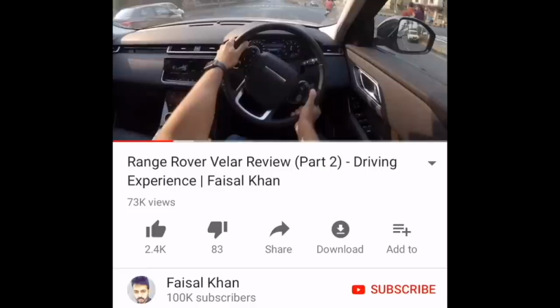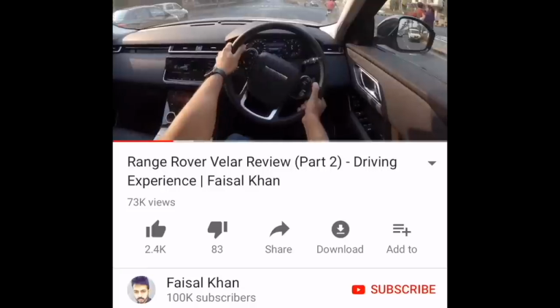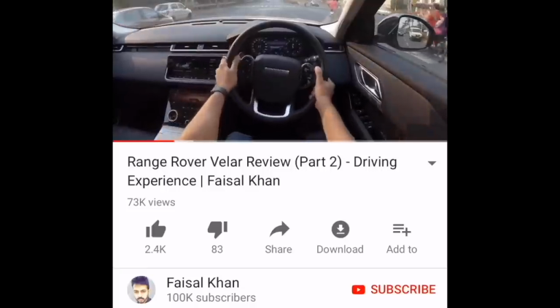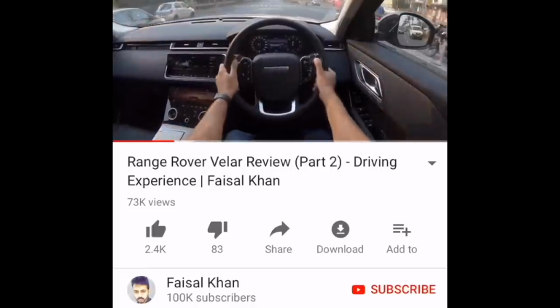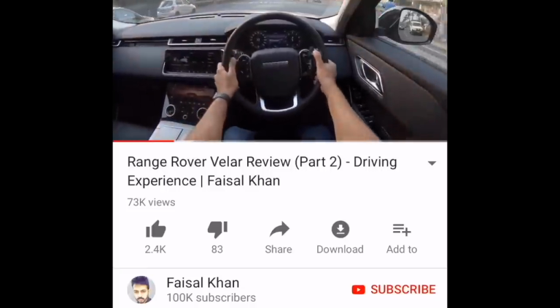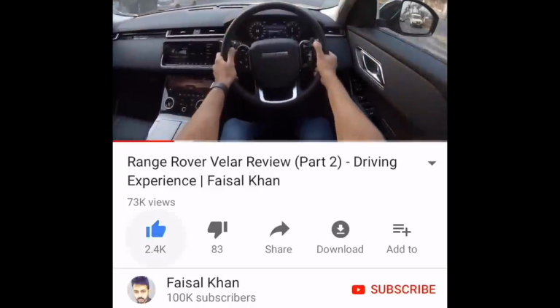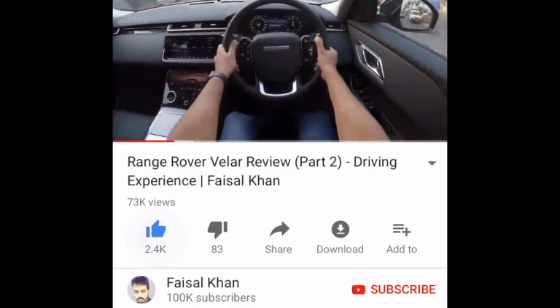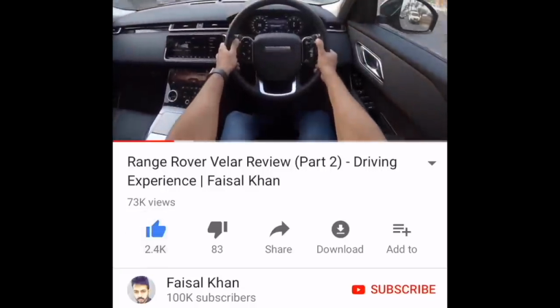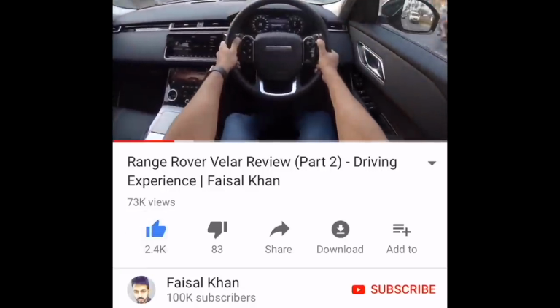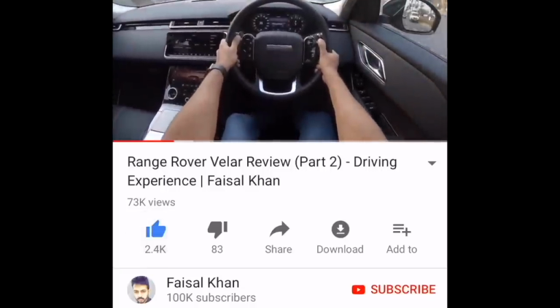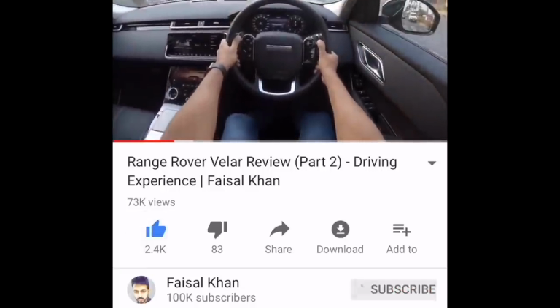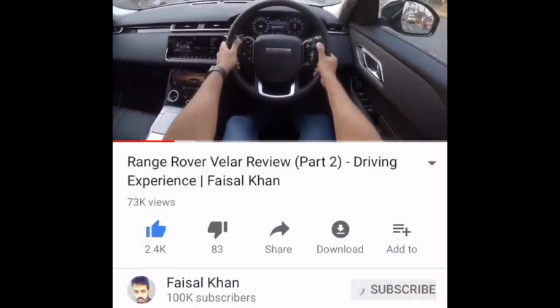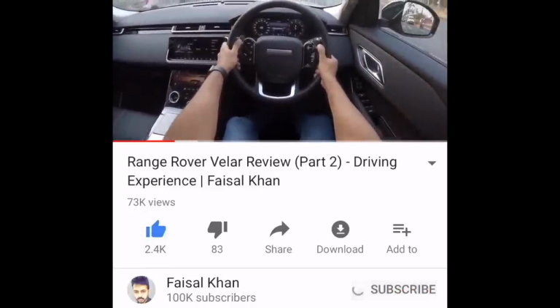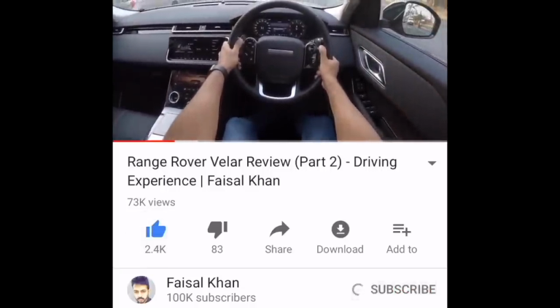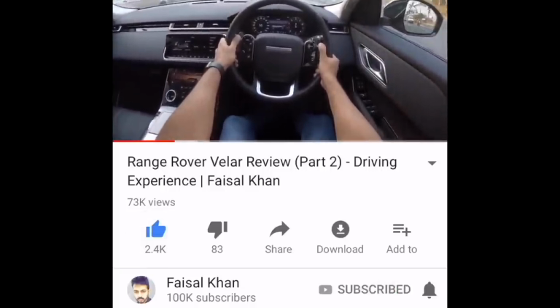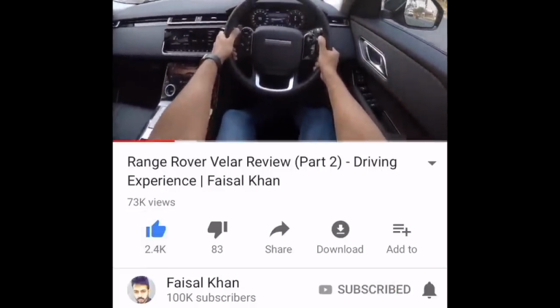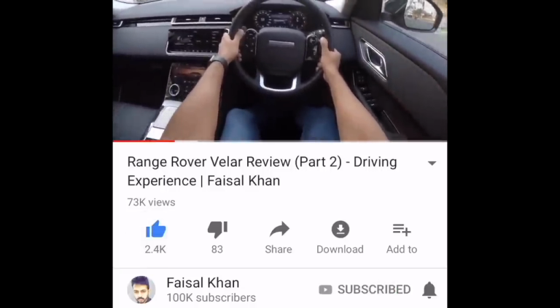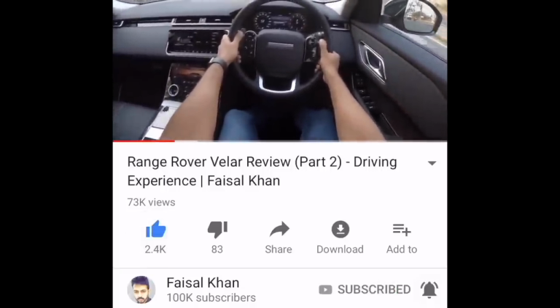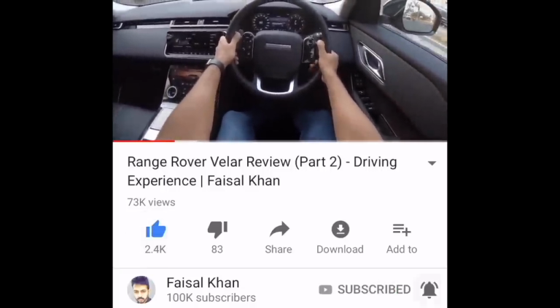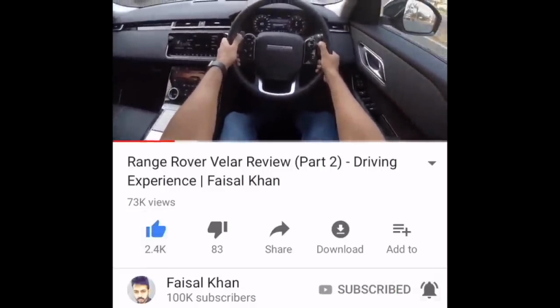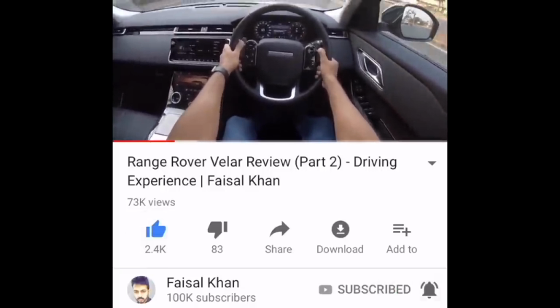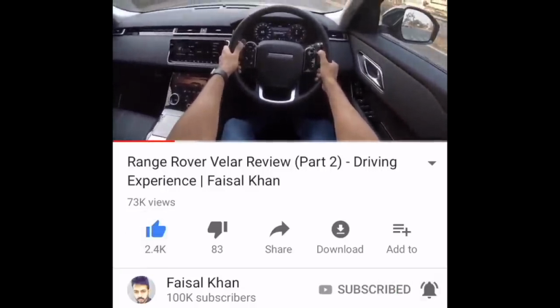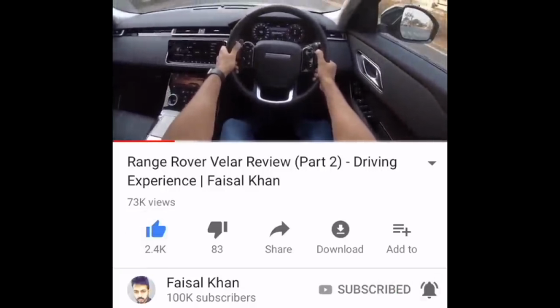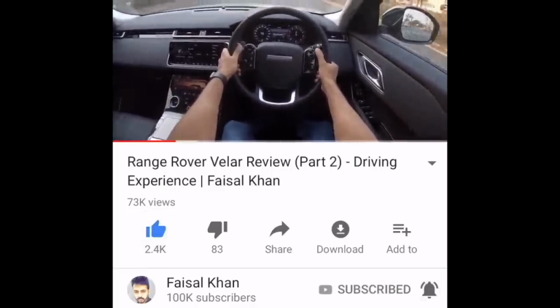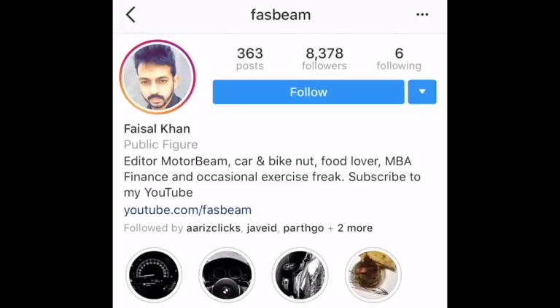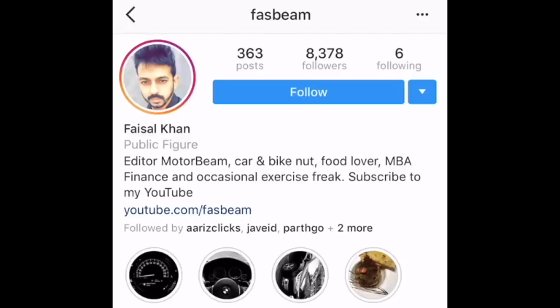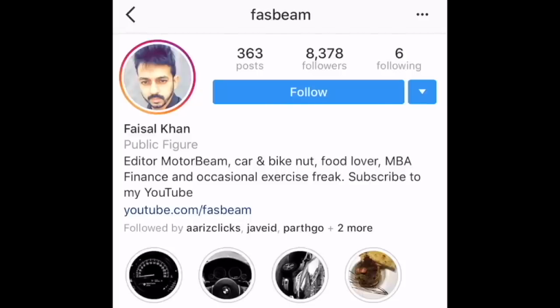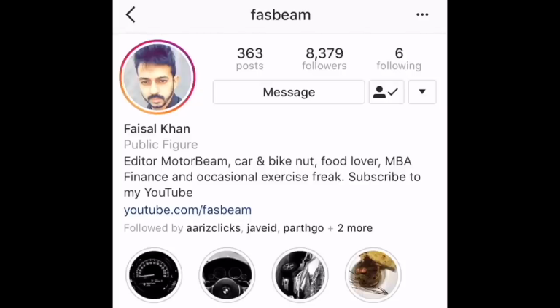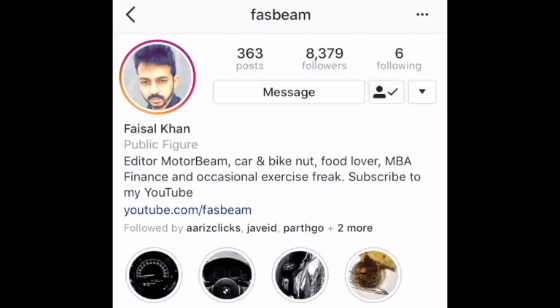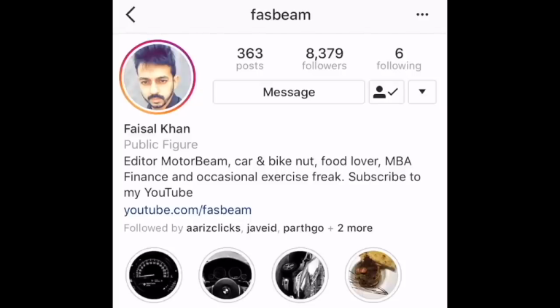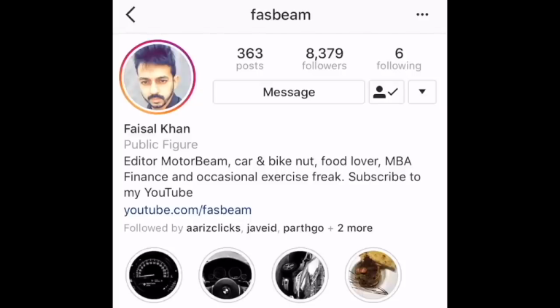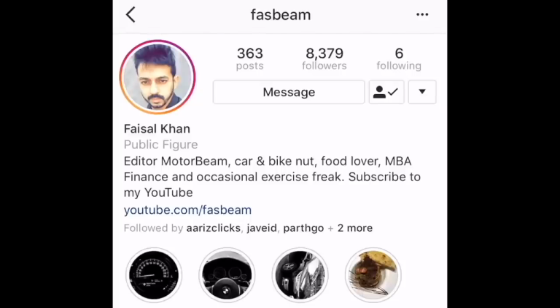Hi dear friends, click on the like button and the subscribe button, hit the bell icon and don't forget to follow me on Instagram.